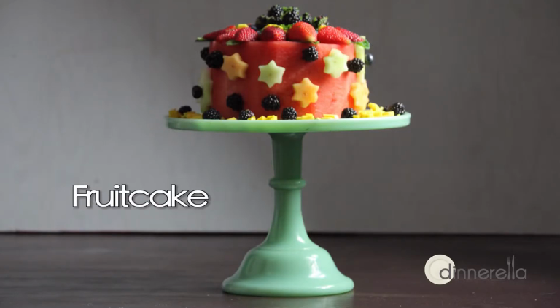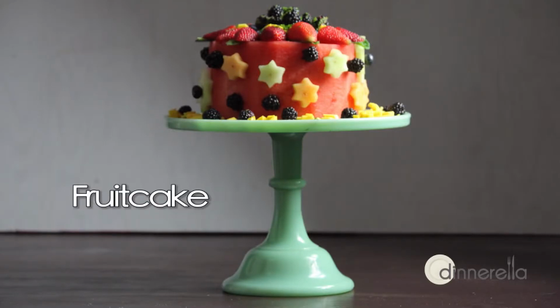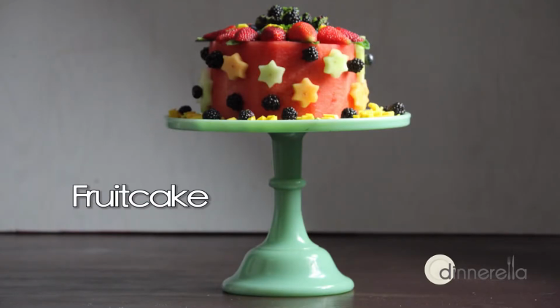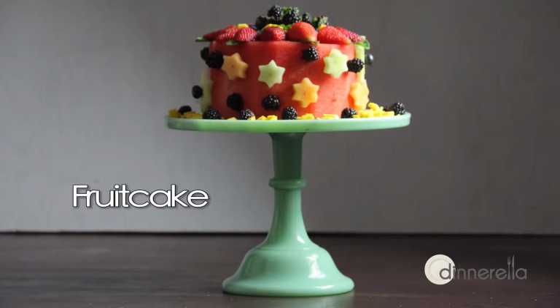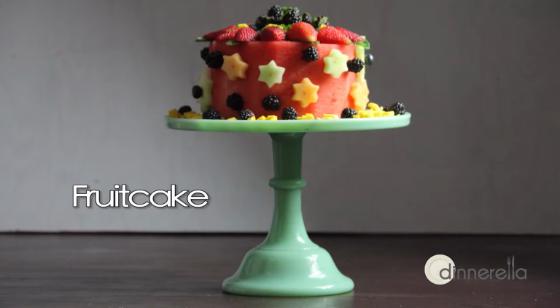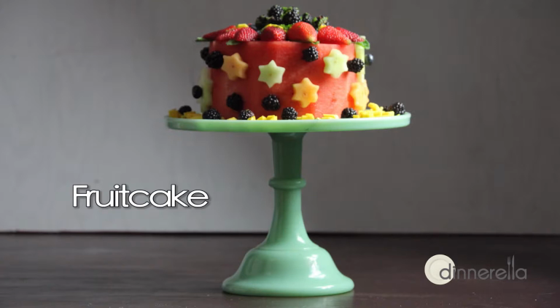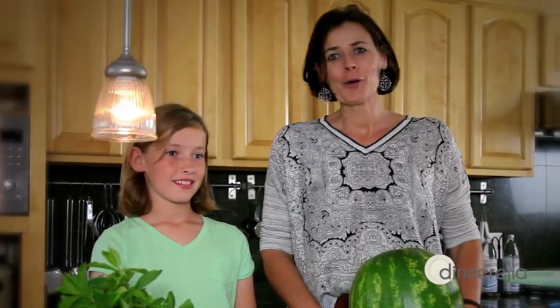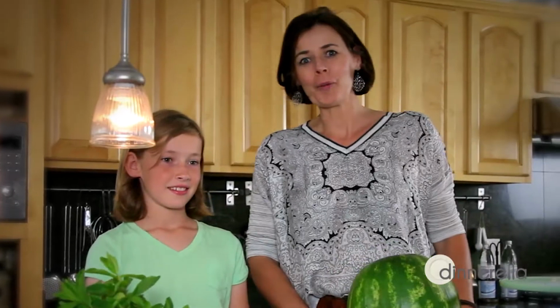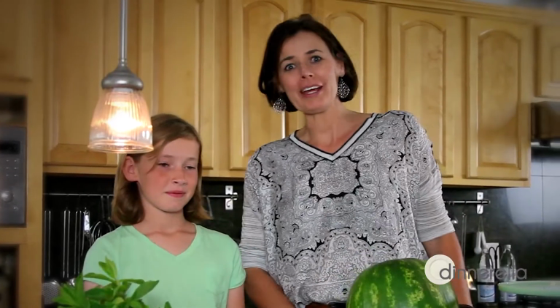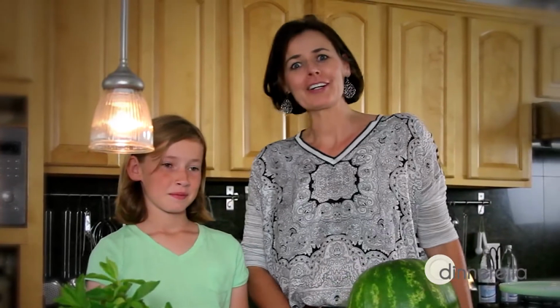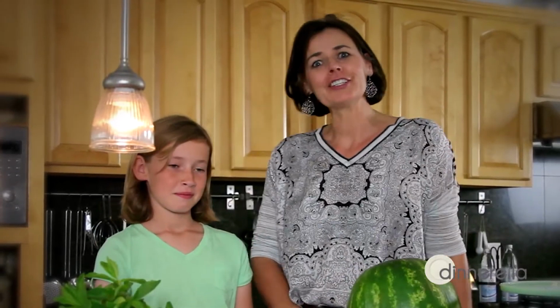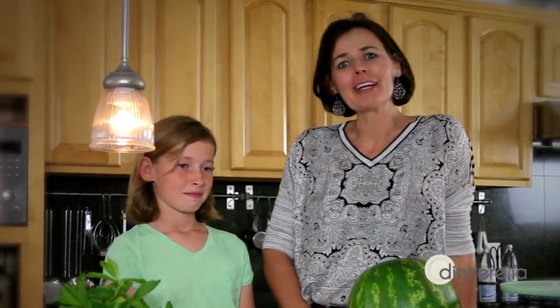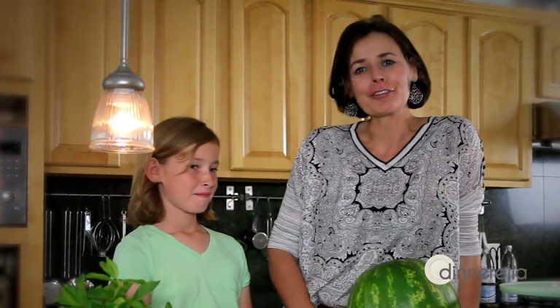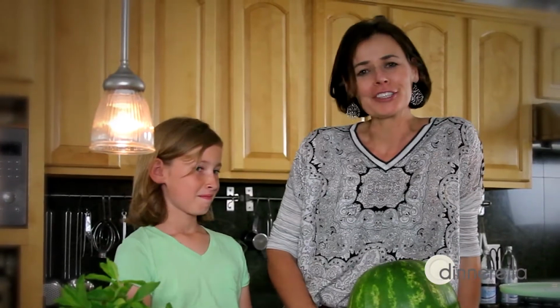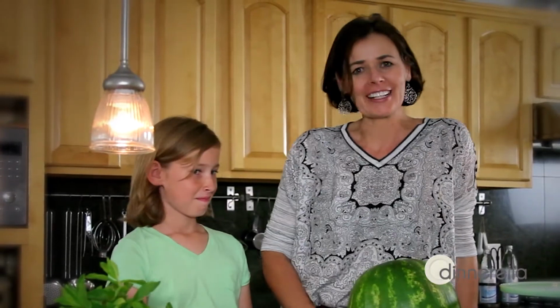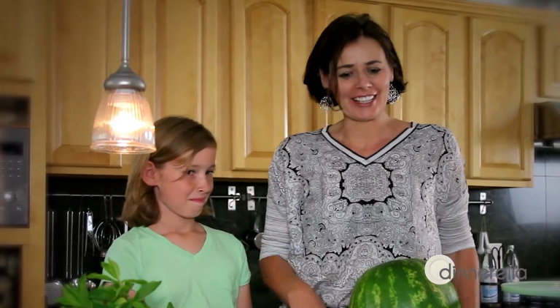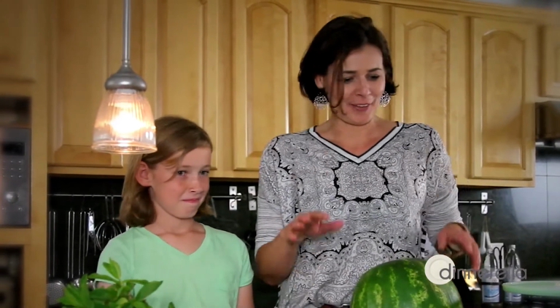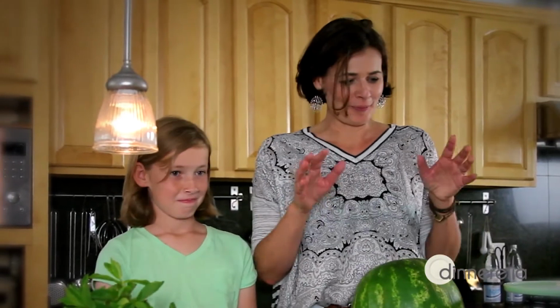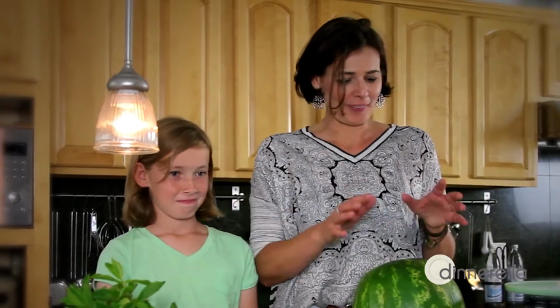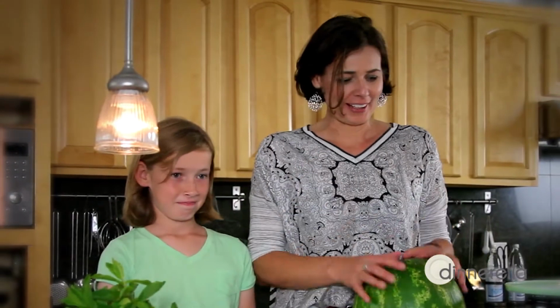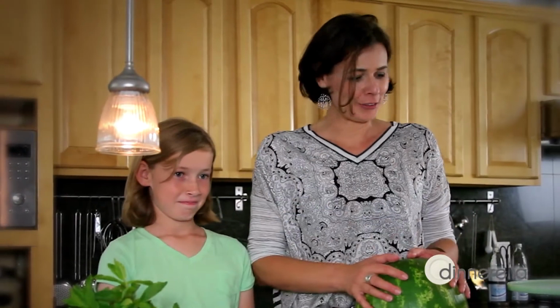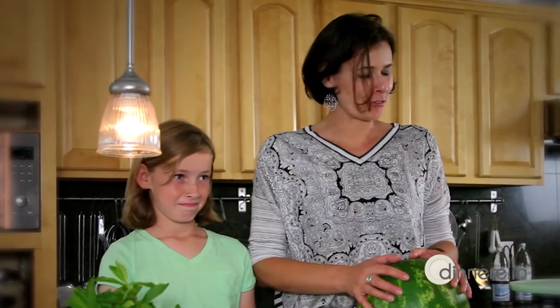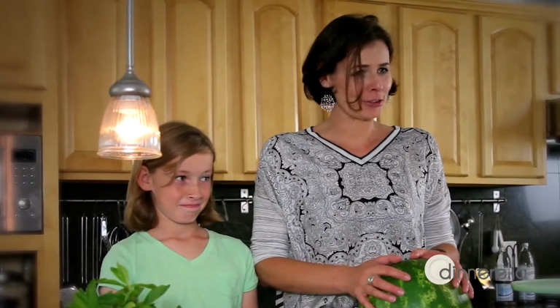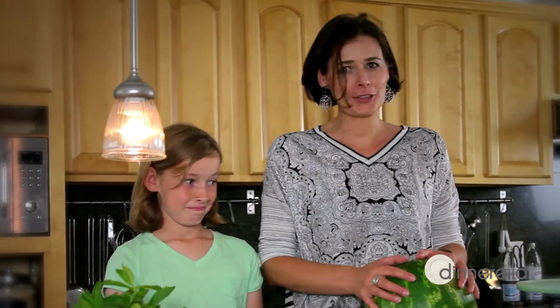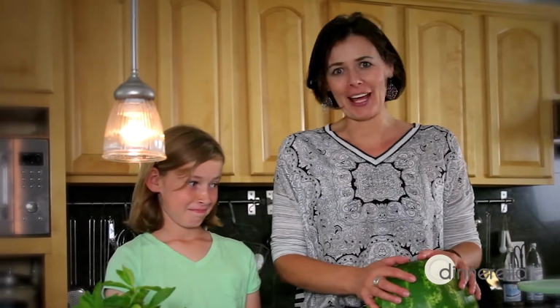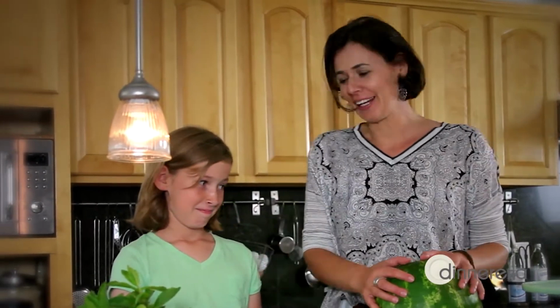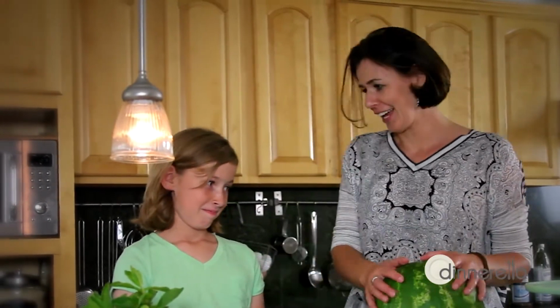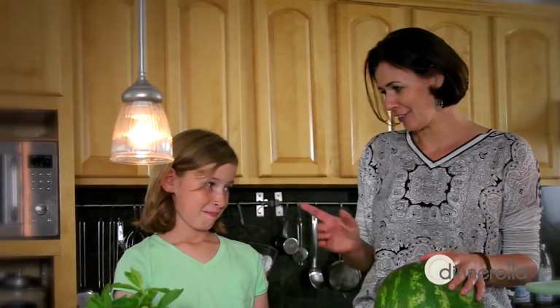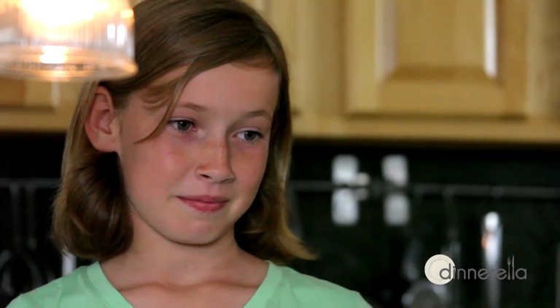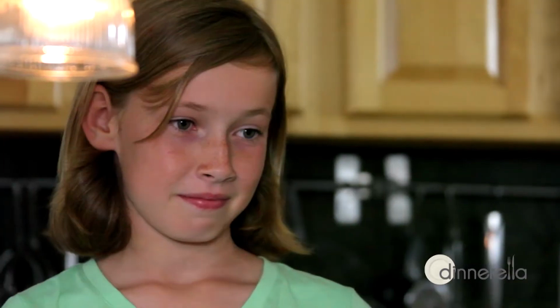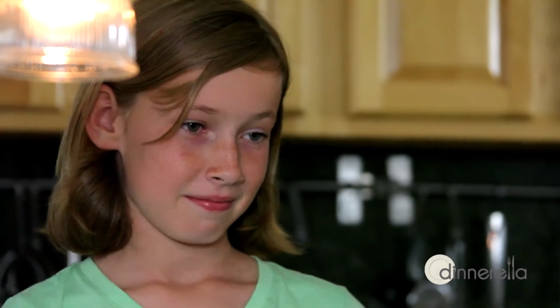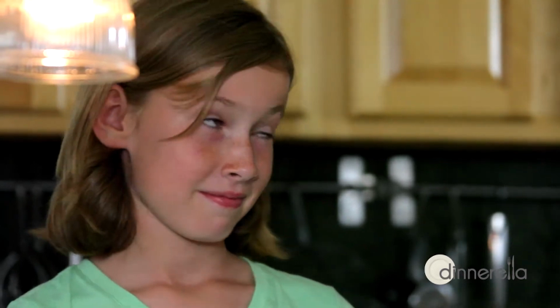Hi everyone! We are going to make a fruitcake today. I got all the fruit and I have Lente with me.